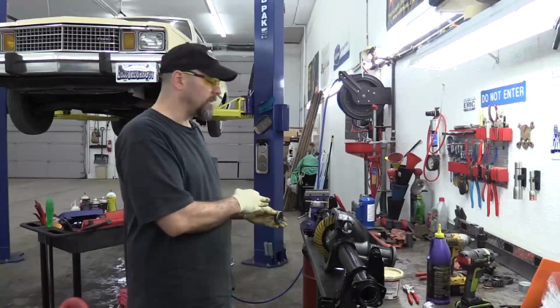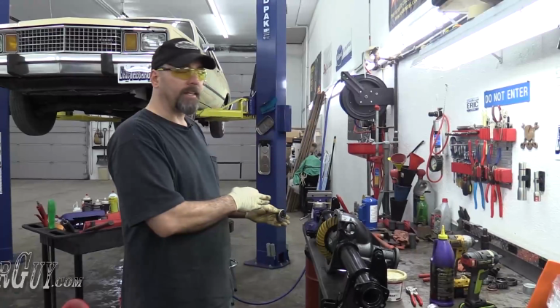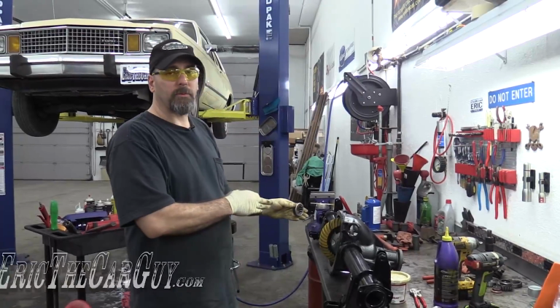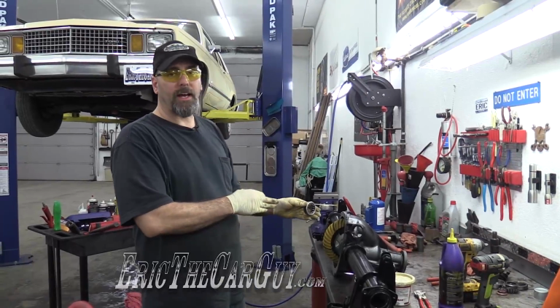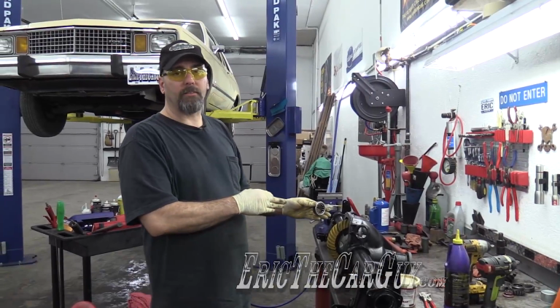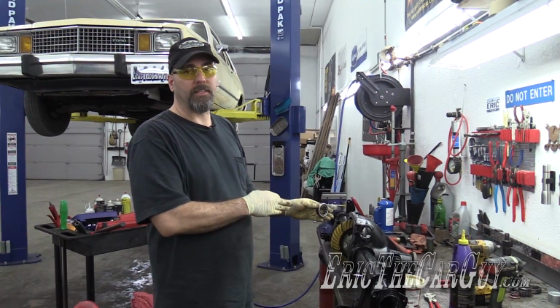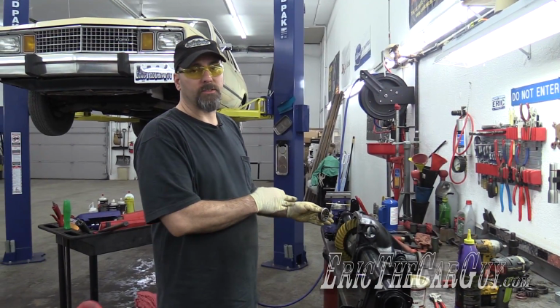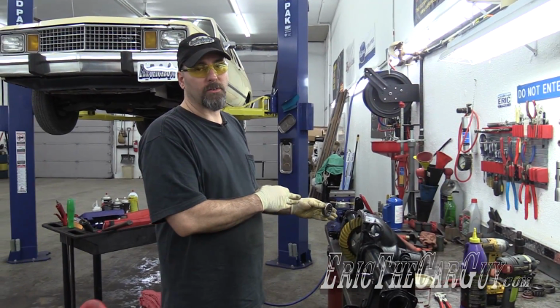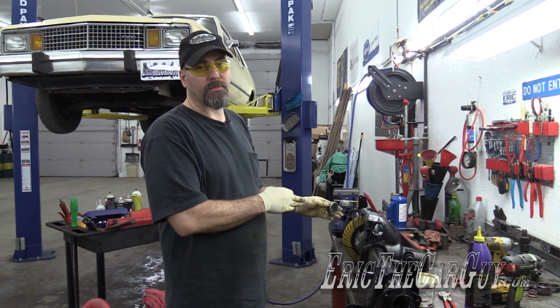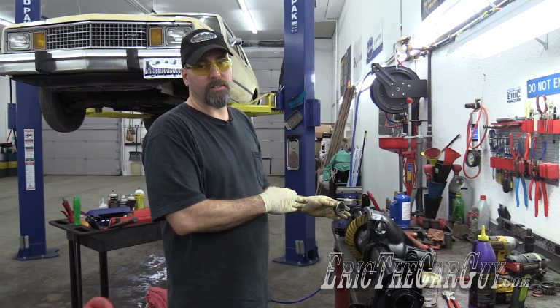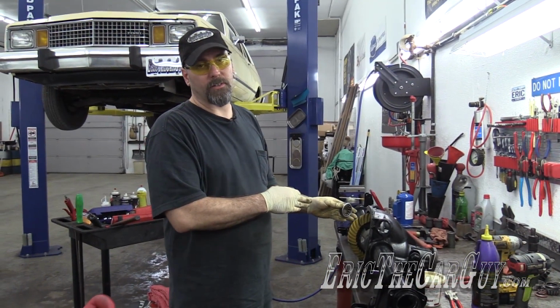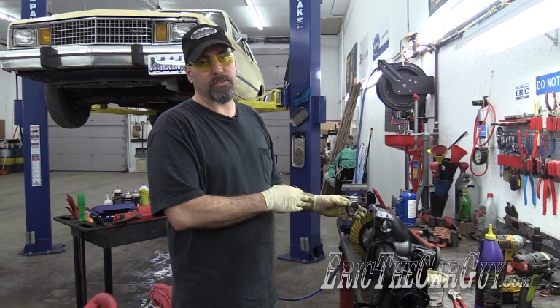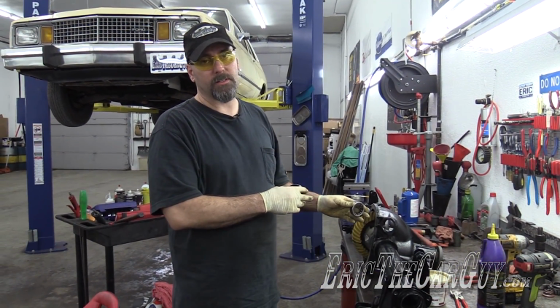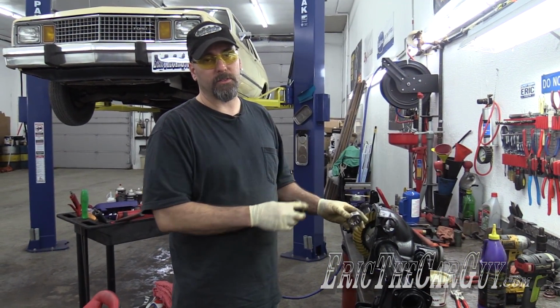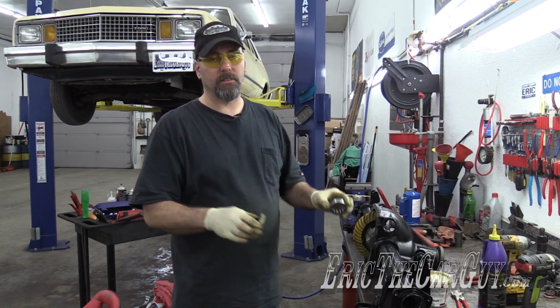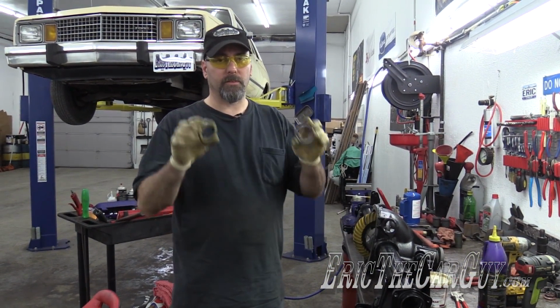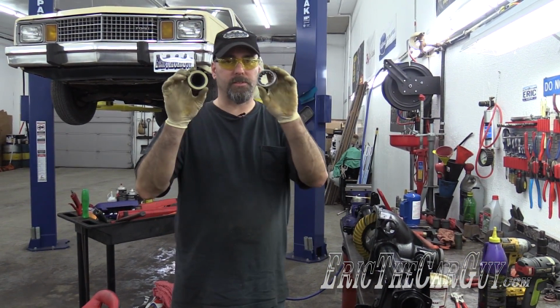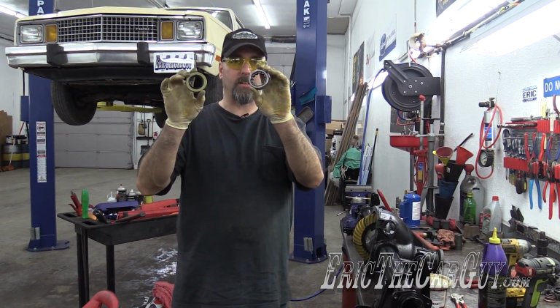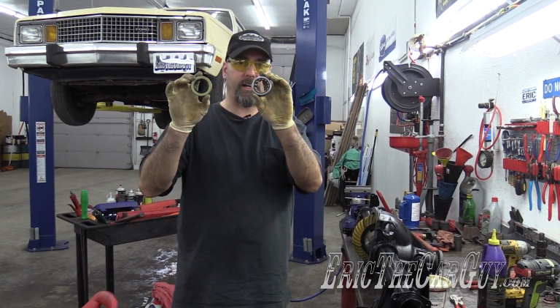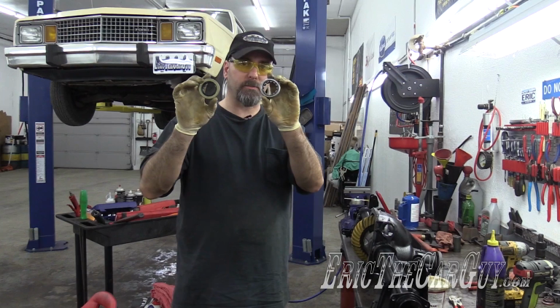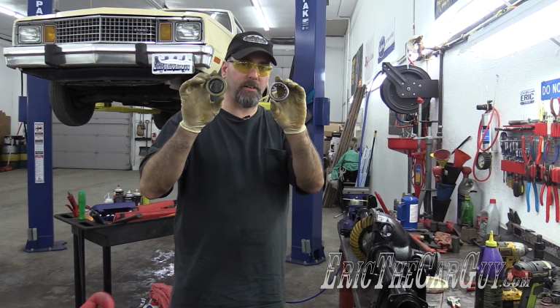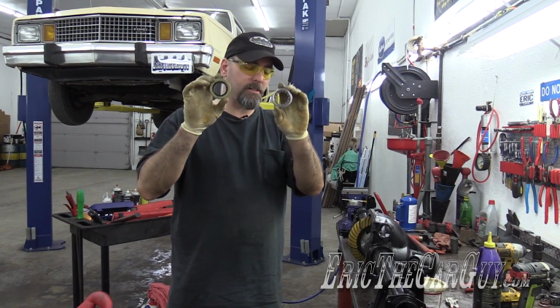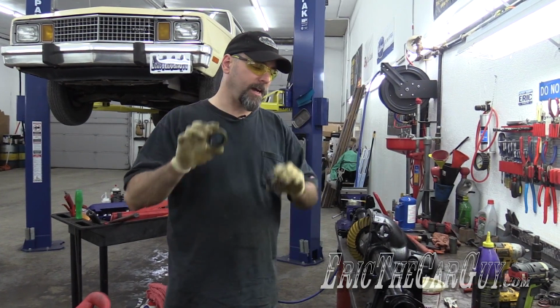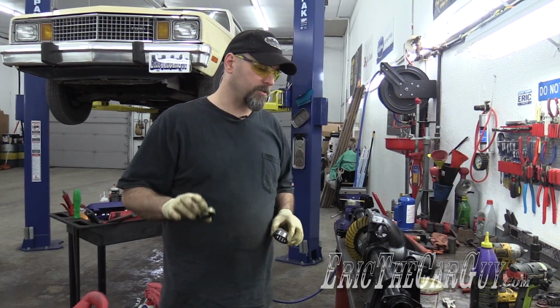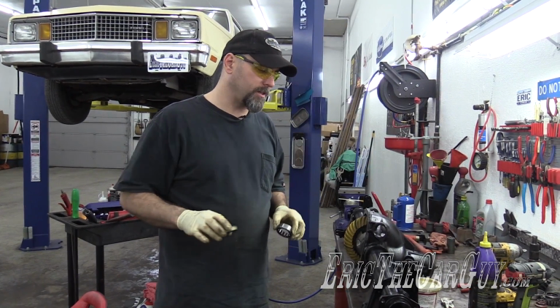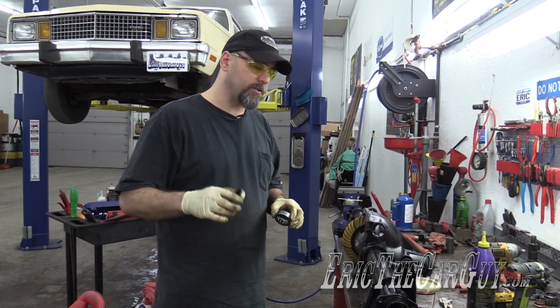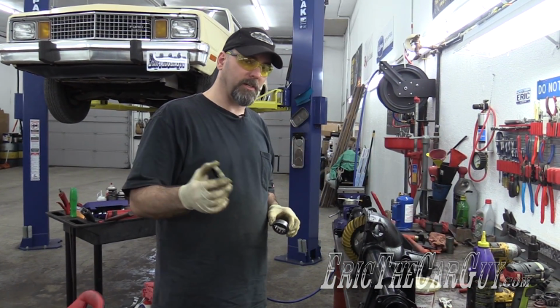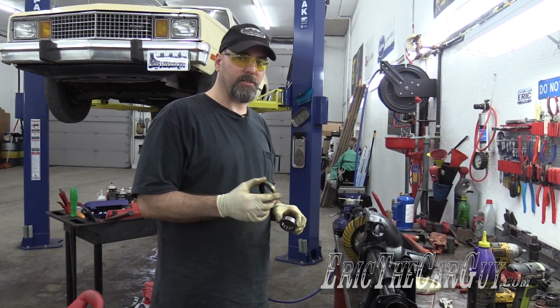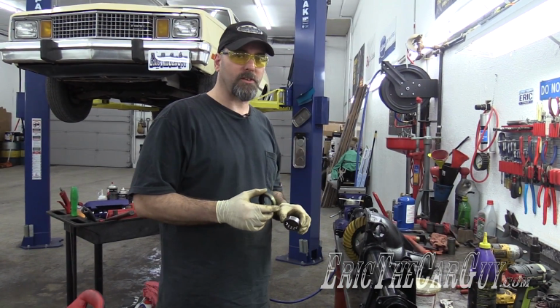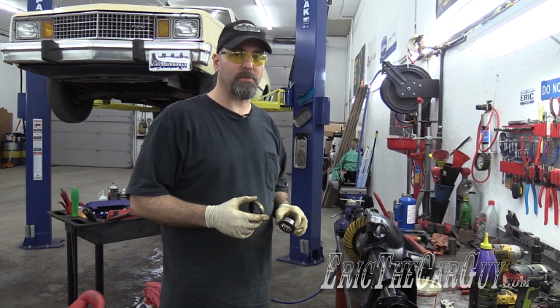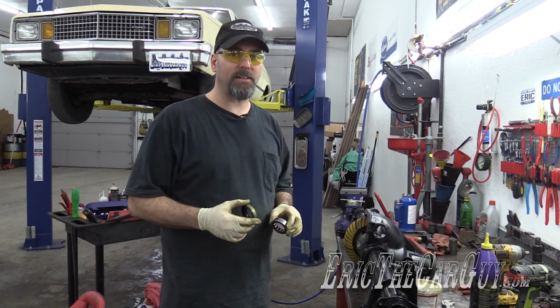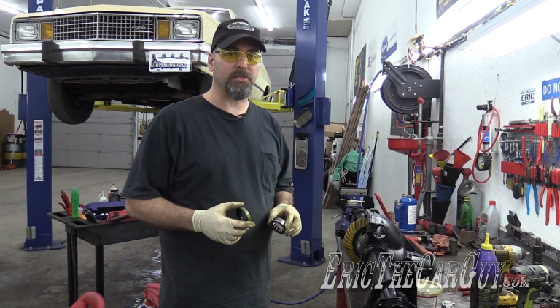Now that we have the internals of our differential assembled, we're going to install axle bearings and axle seals so we can install some axles.